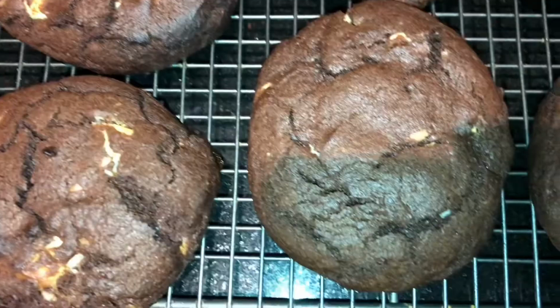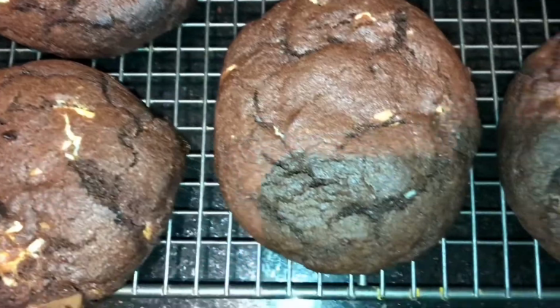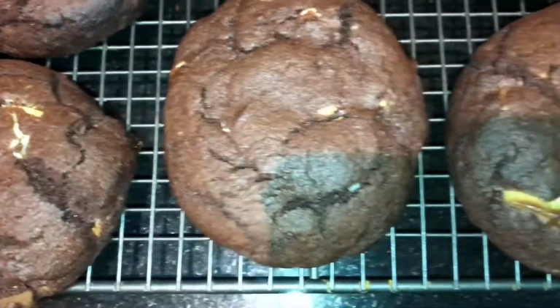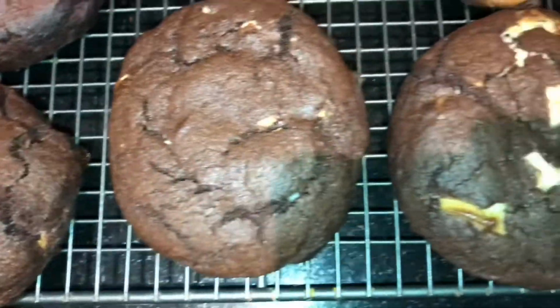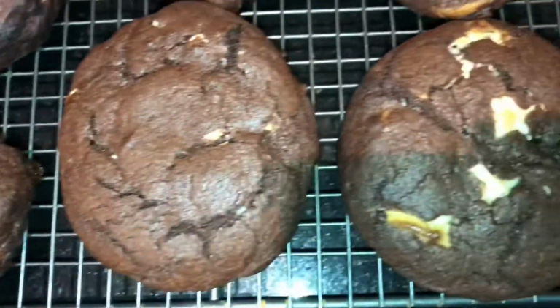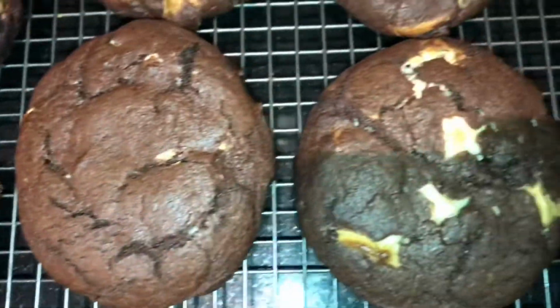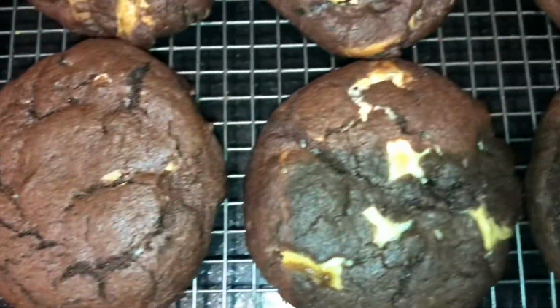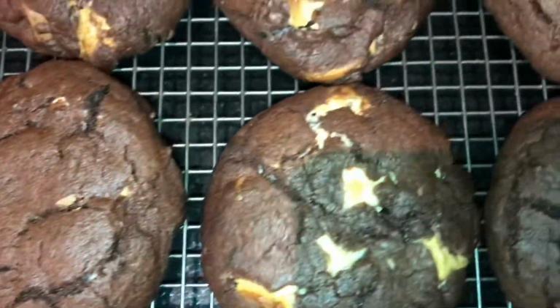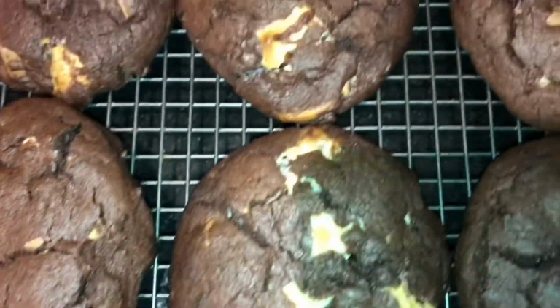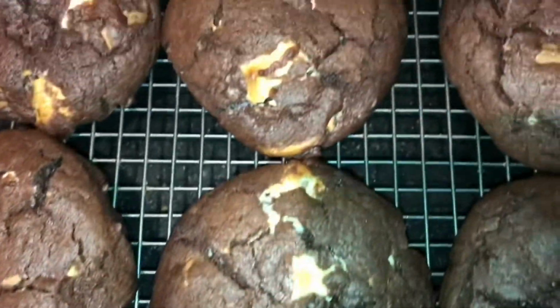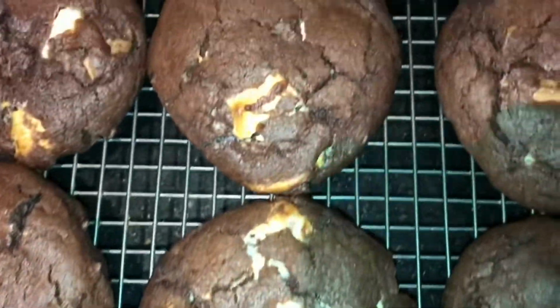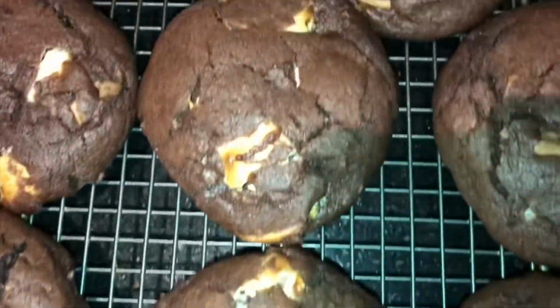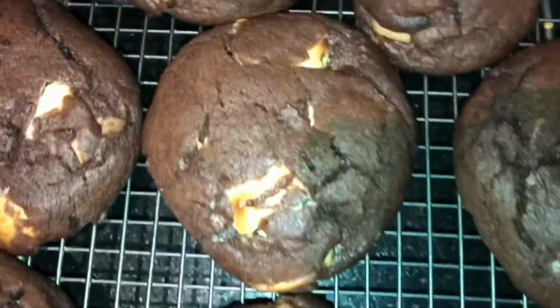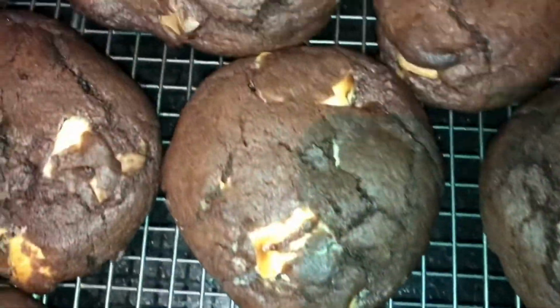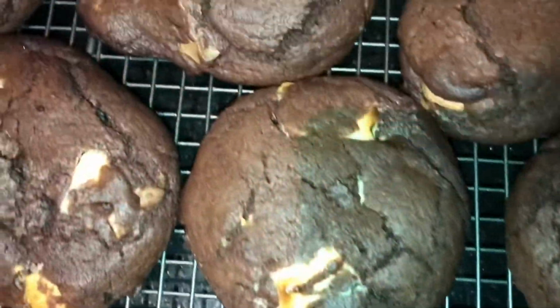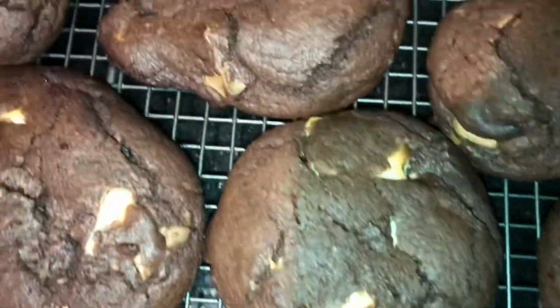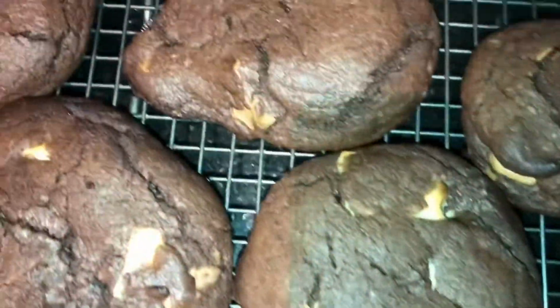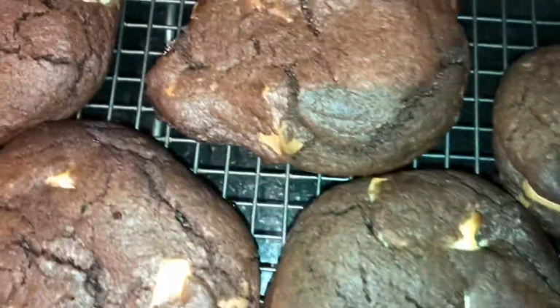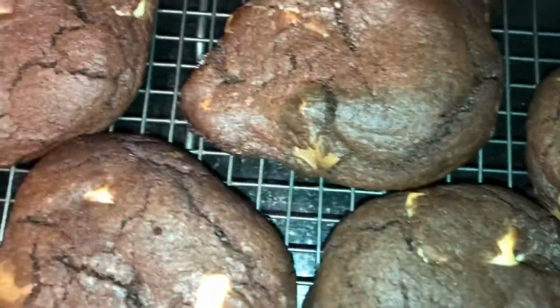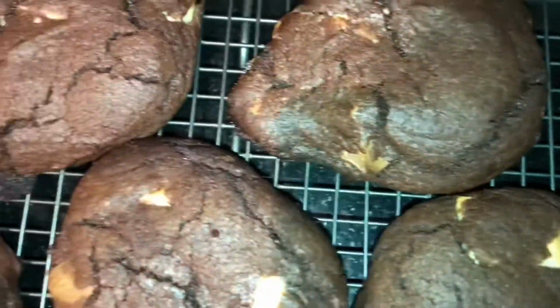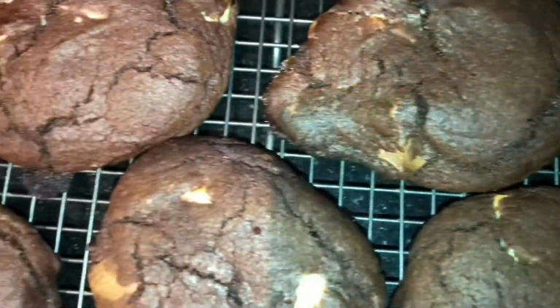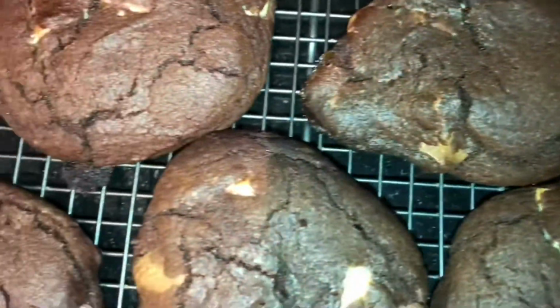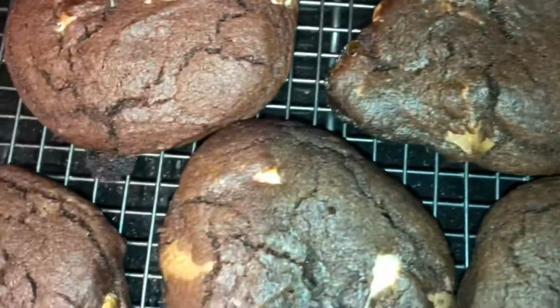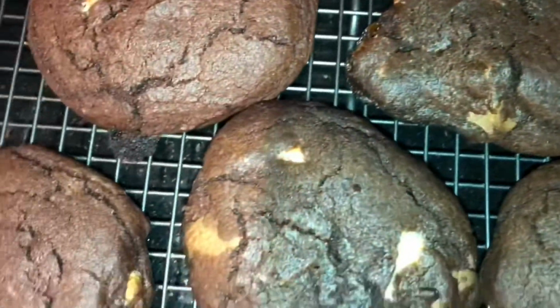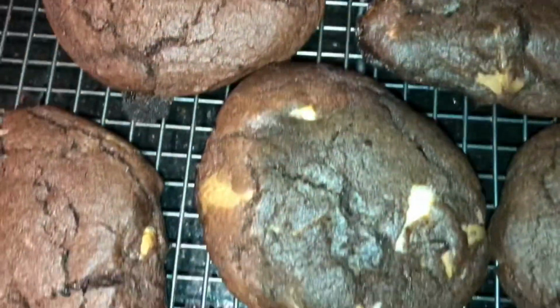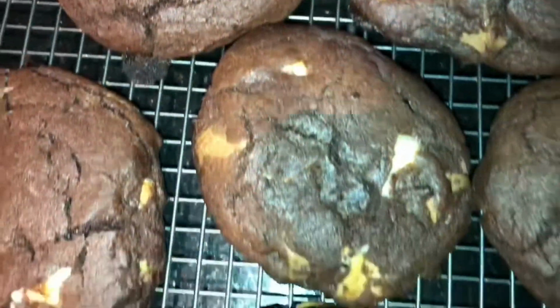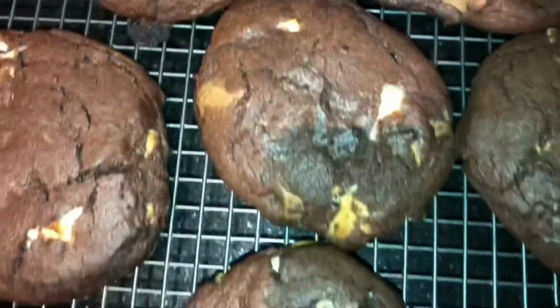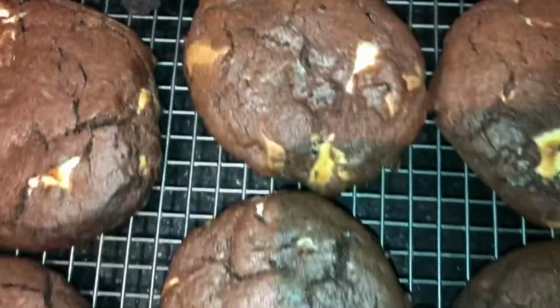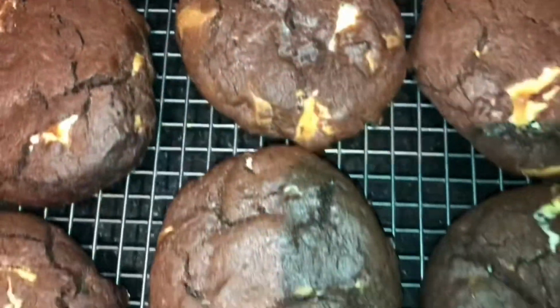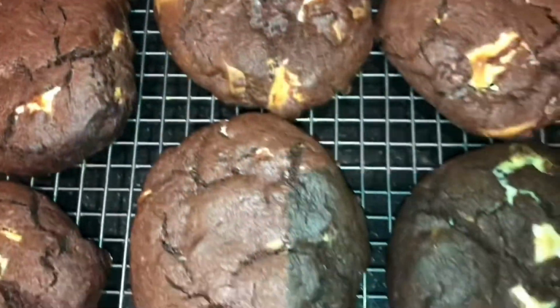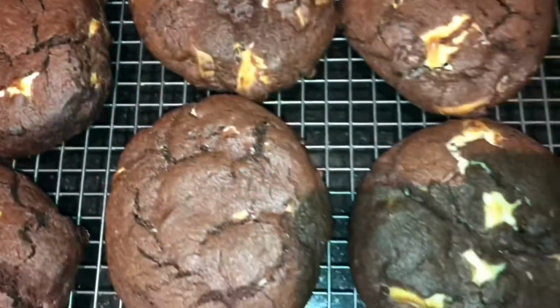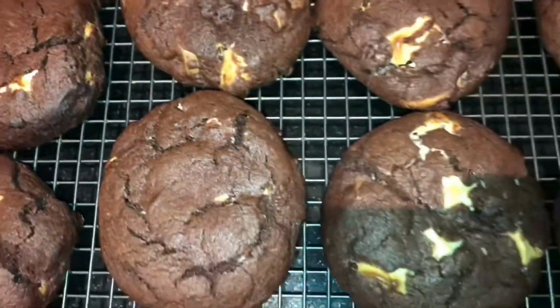Keep my hands out the cookie jar, my hands, my head.